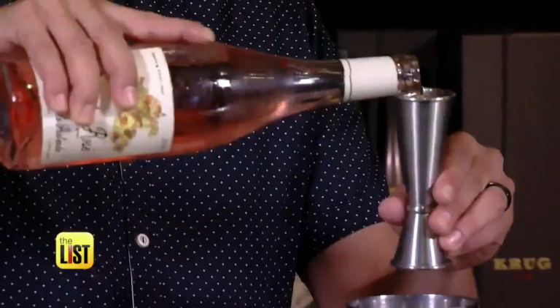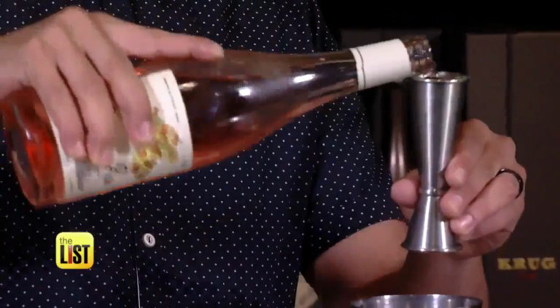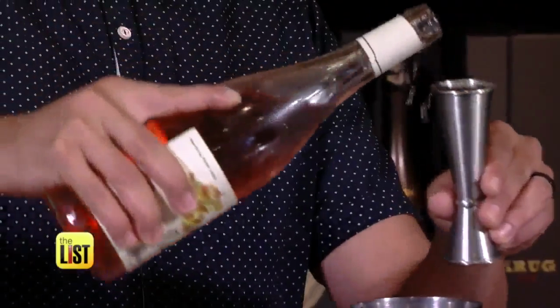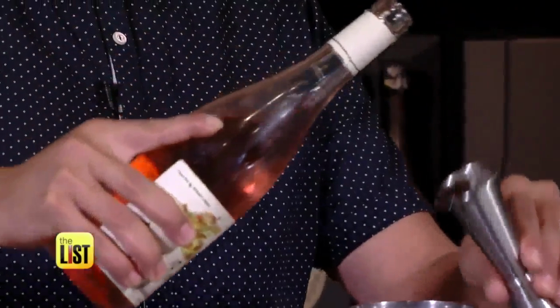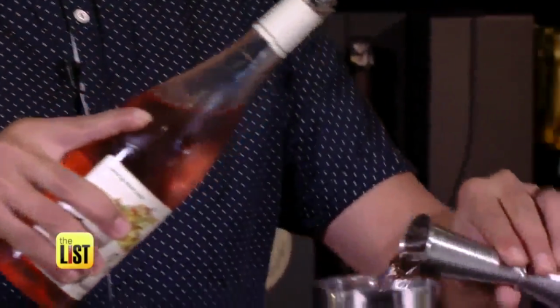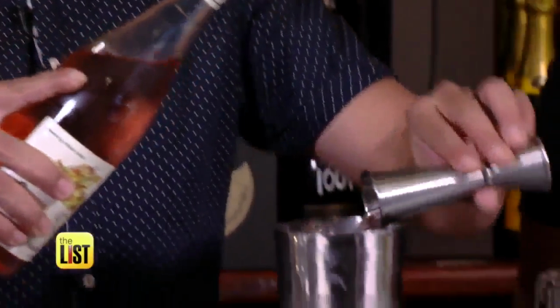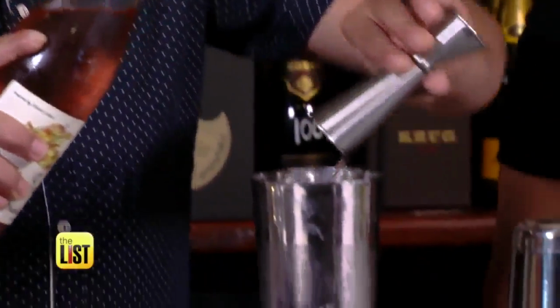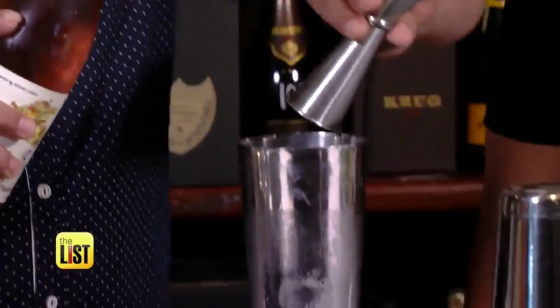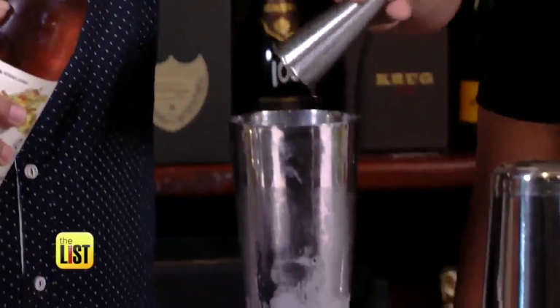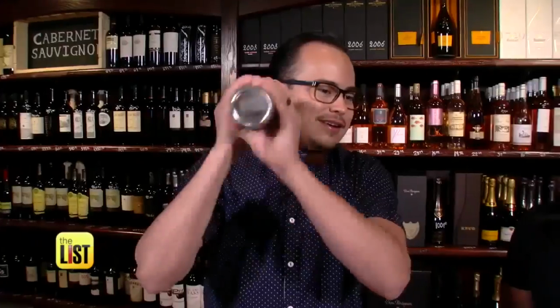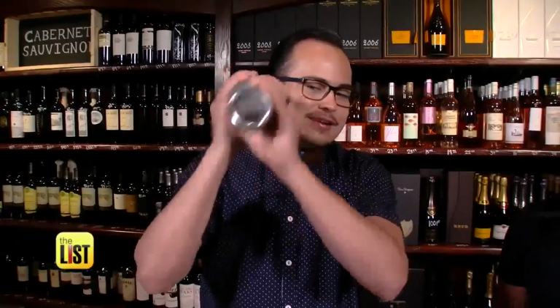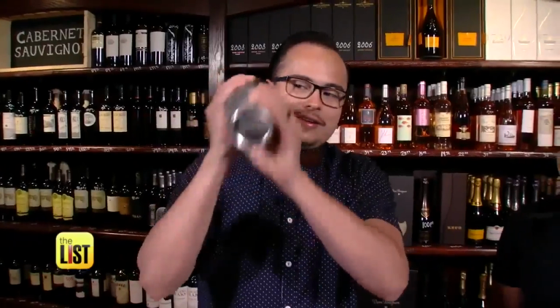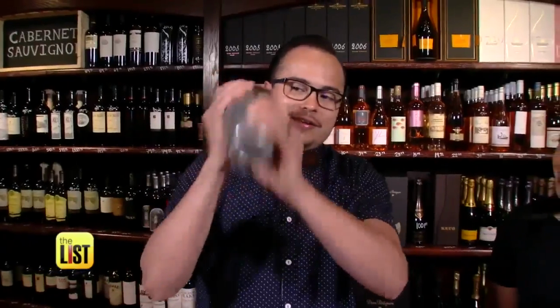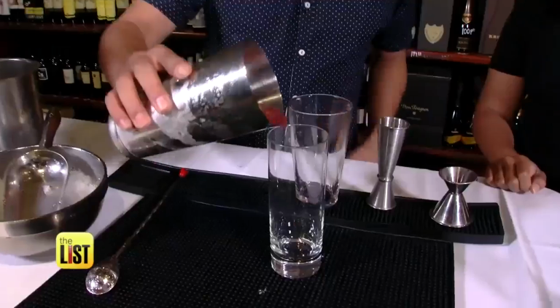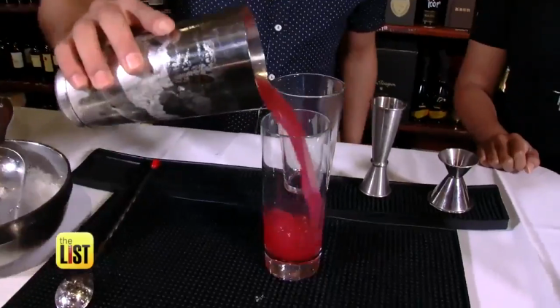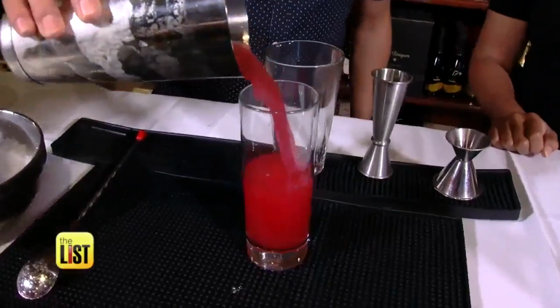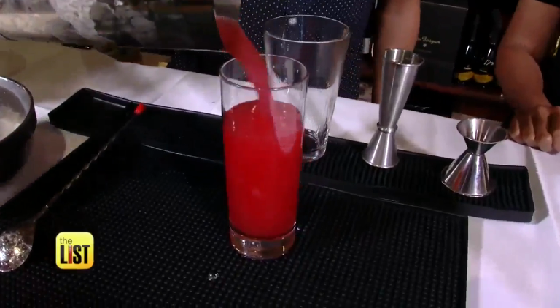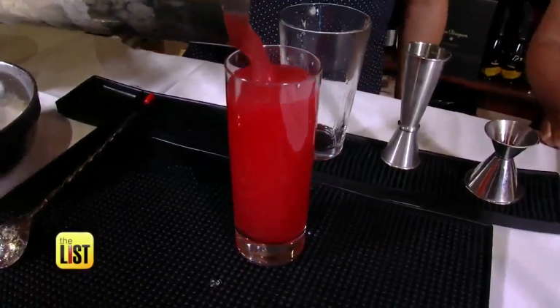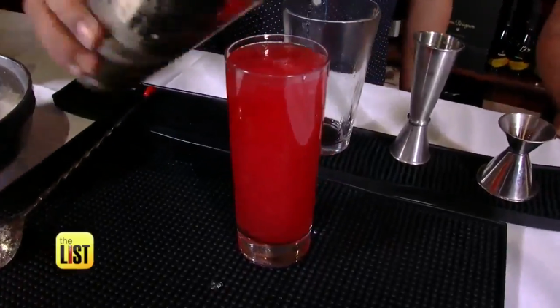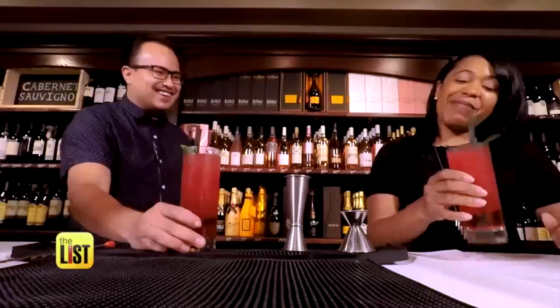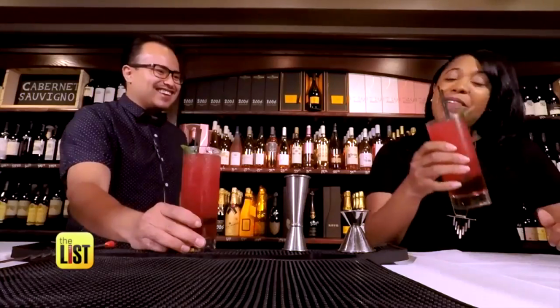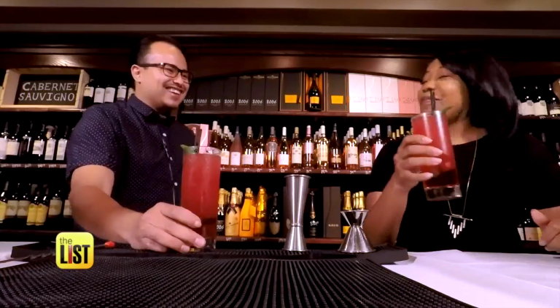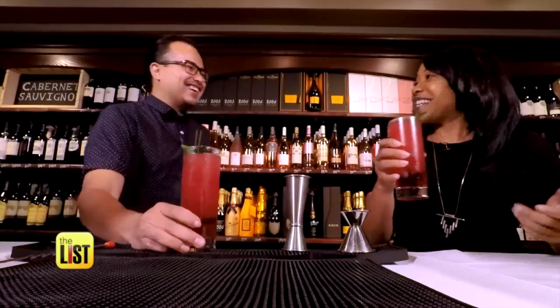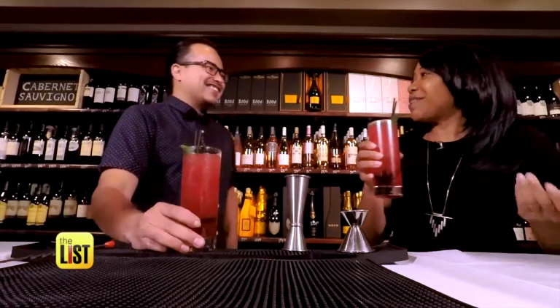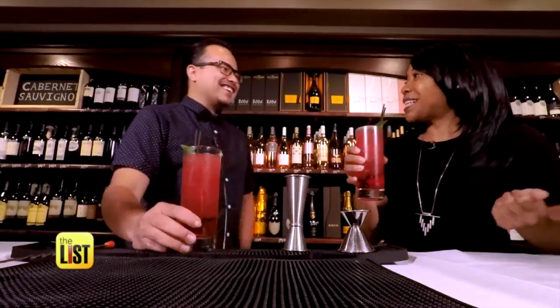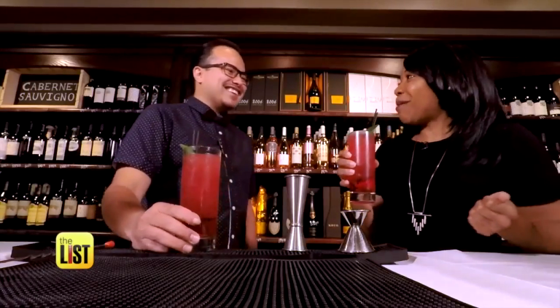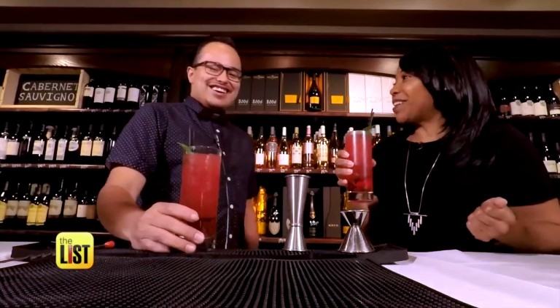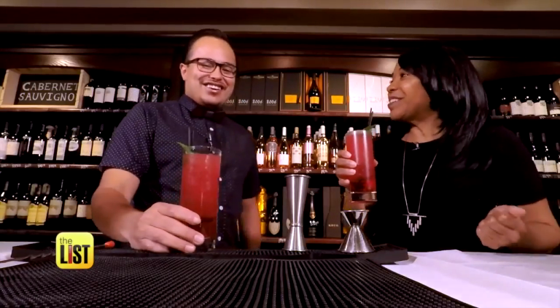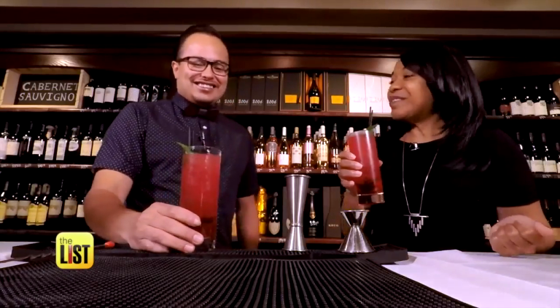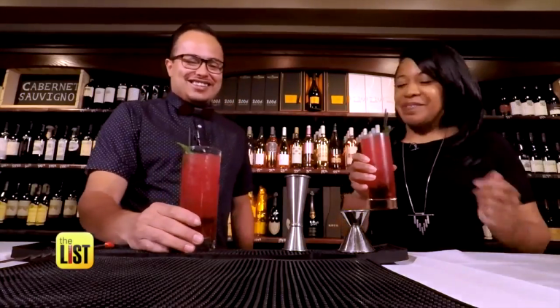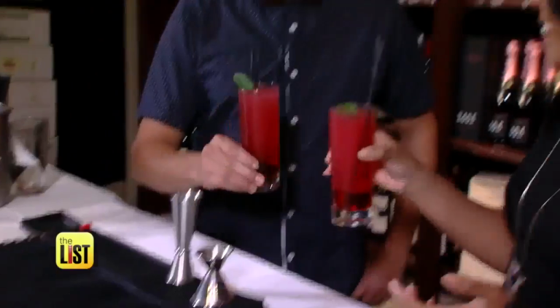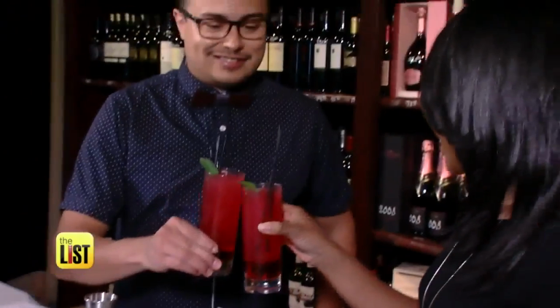Next, let's add a little rosé, then shake it up and voilà. I might have to bring this to my next barbecue. It's tasty, right?